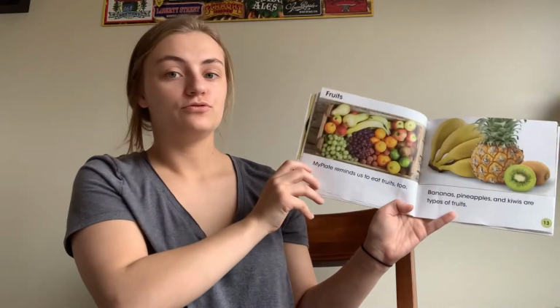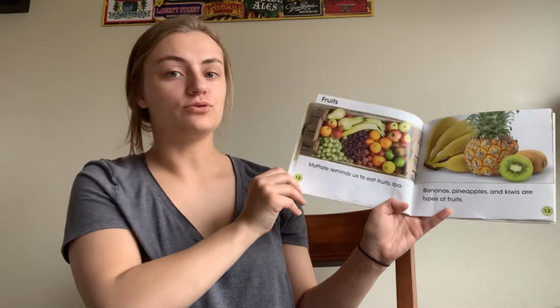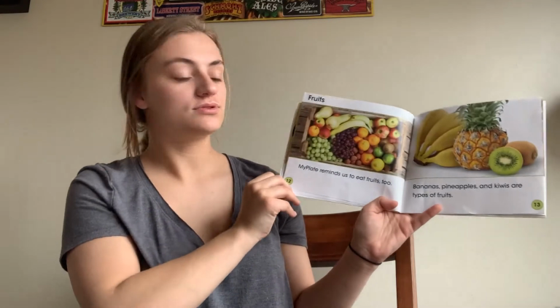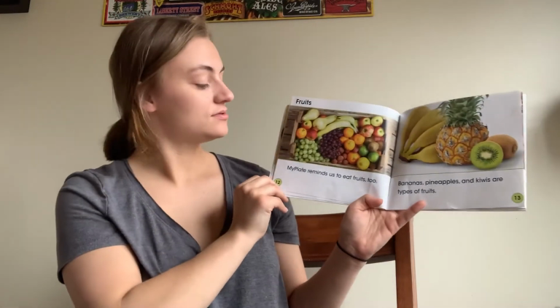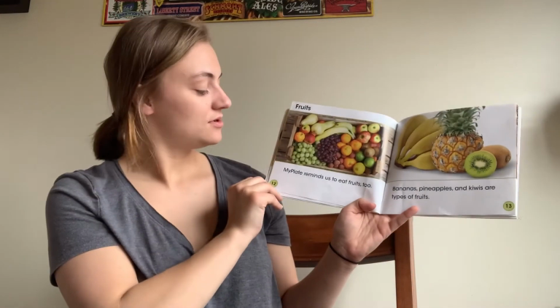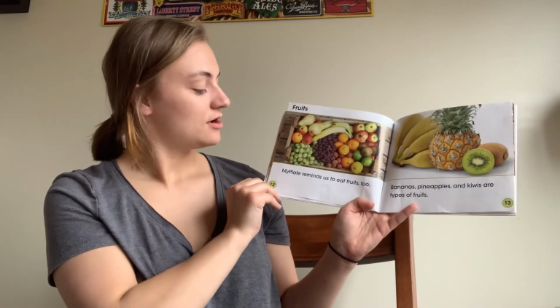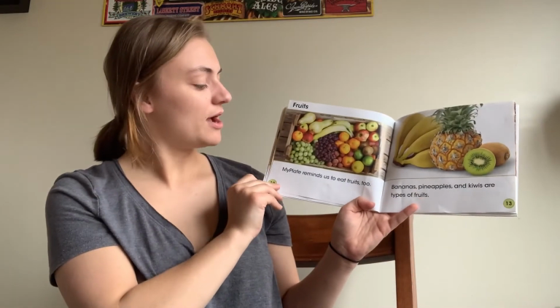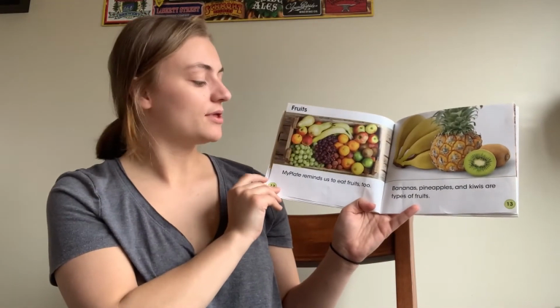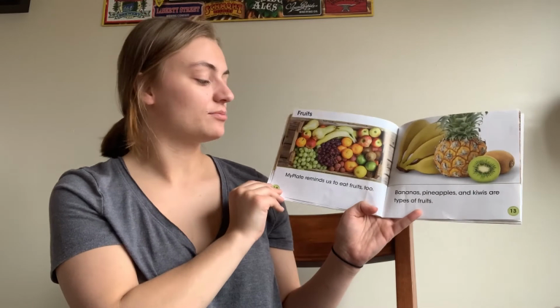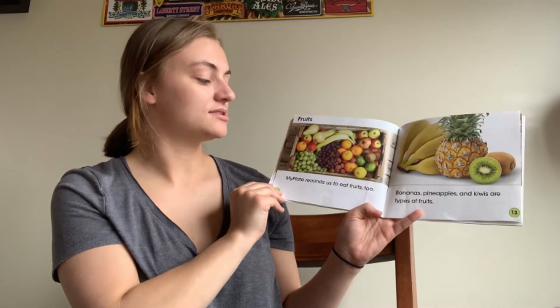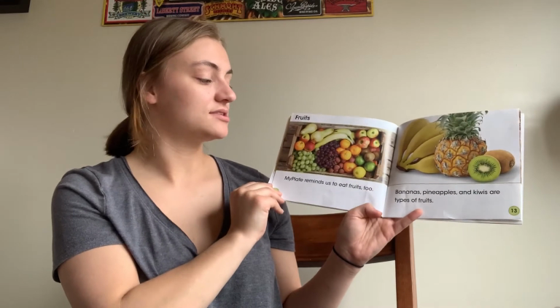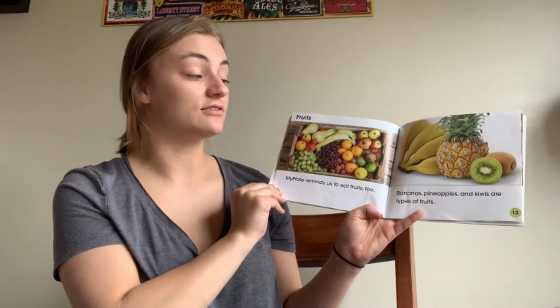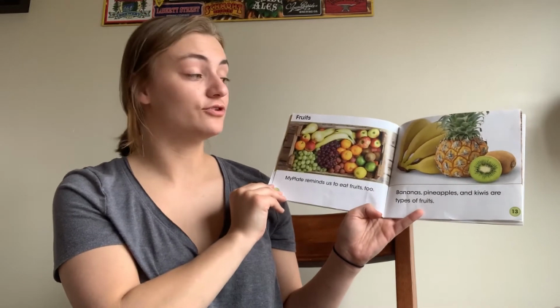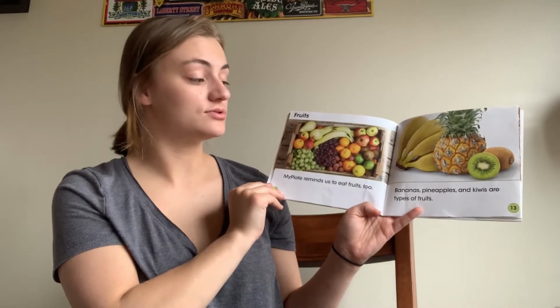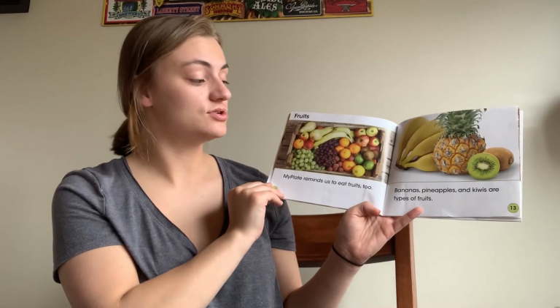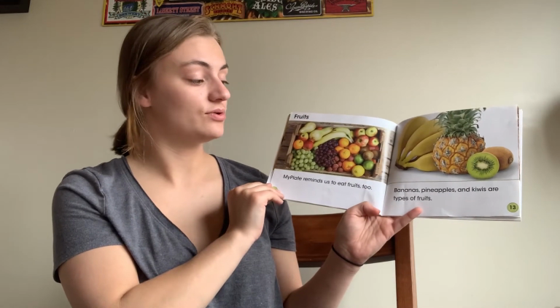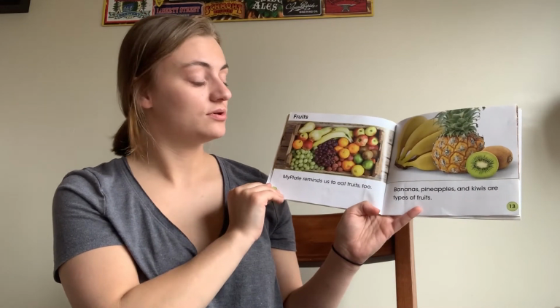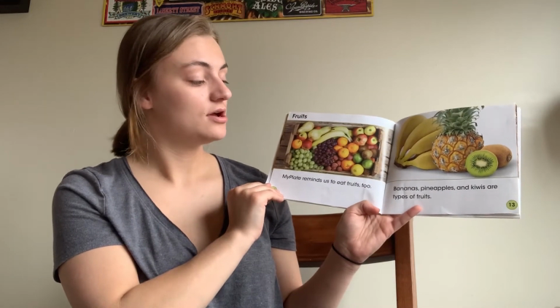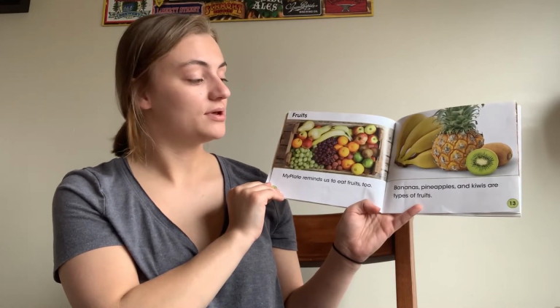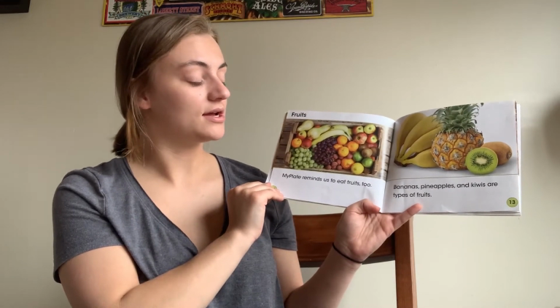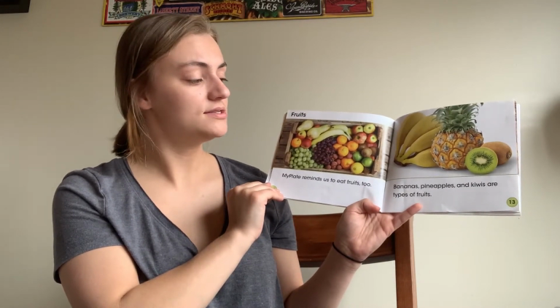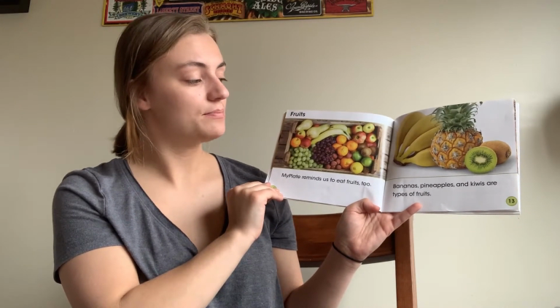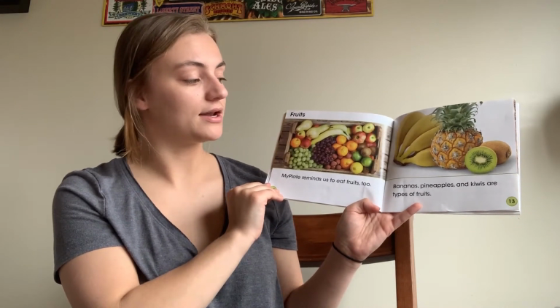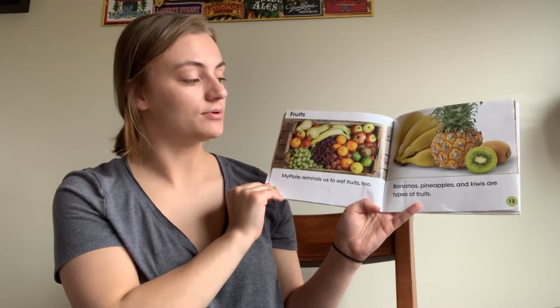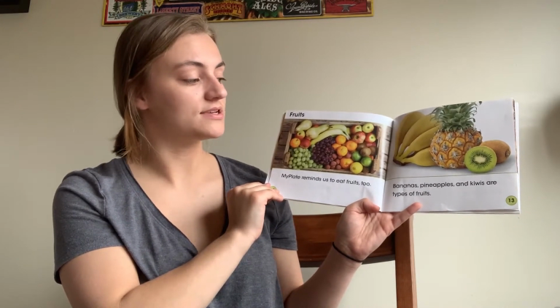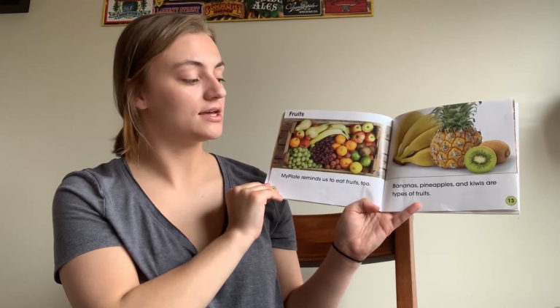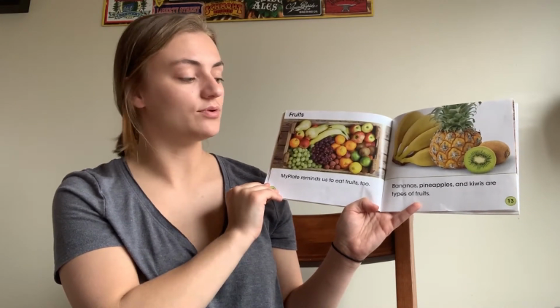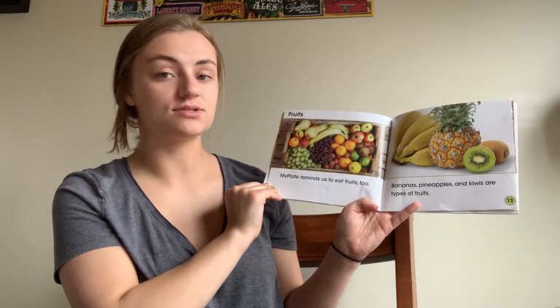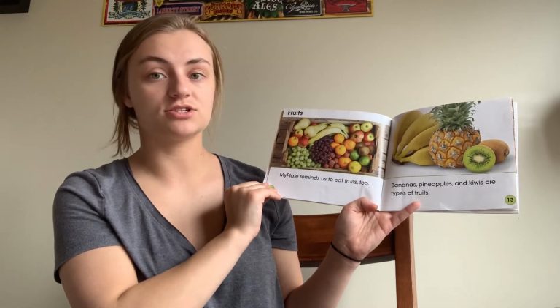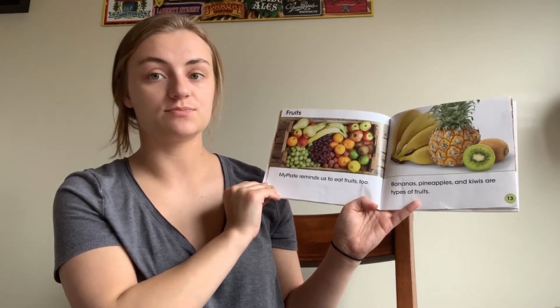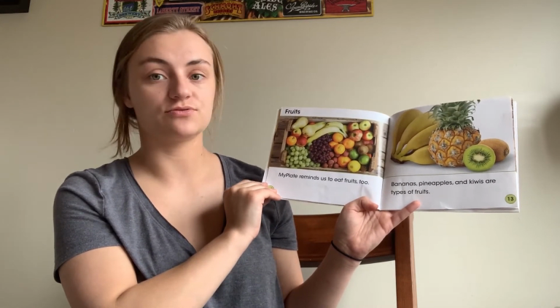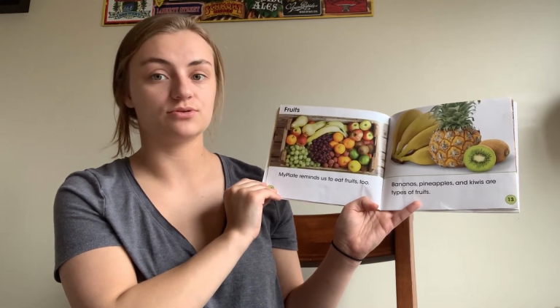Fruits. My Plate reminds us to eat fruits too. Bananas, pineapples, and kiwis are types of fruits.